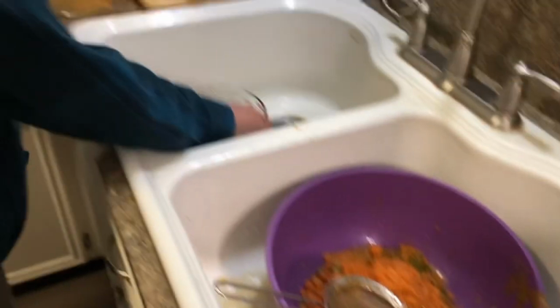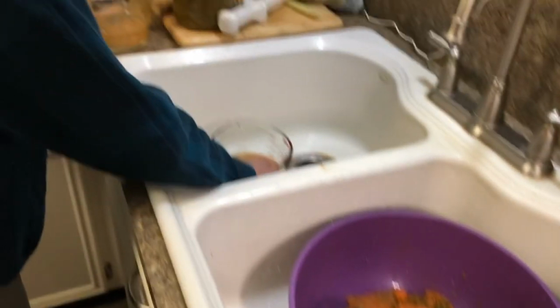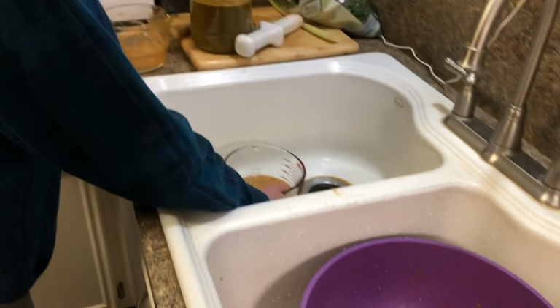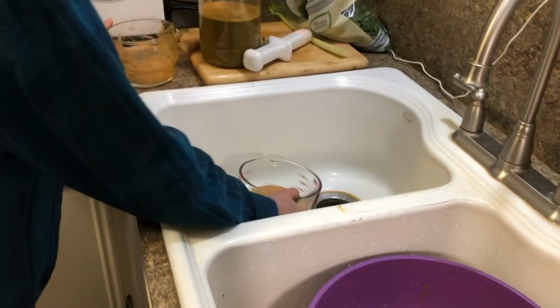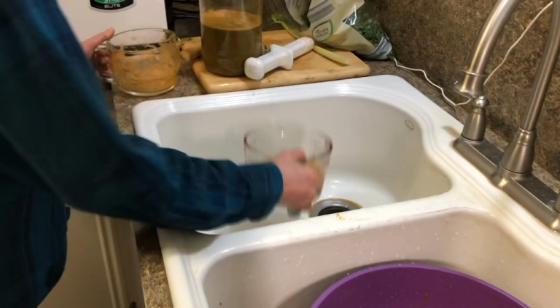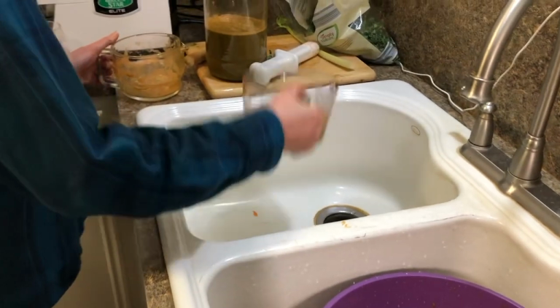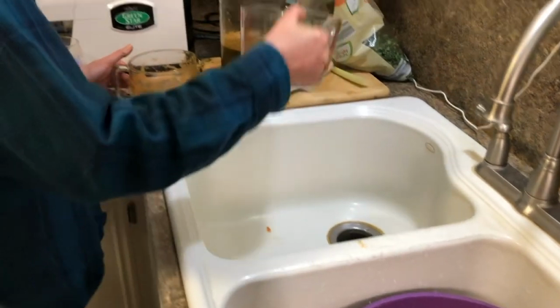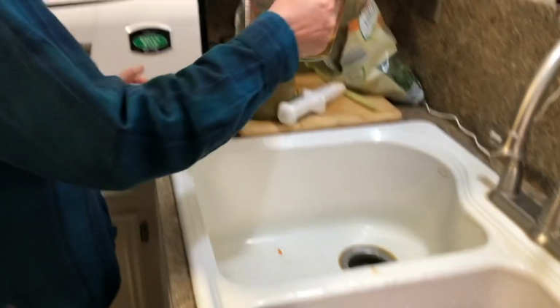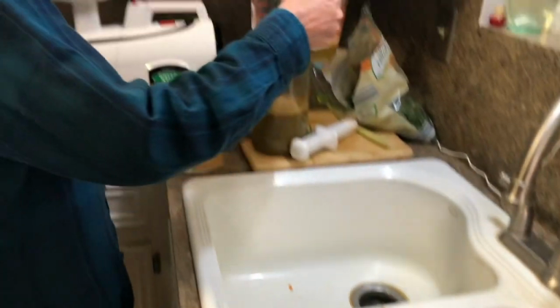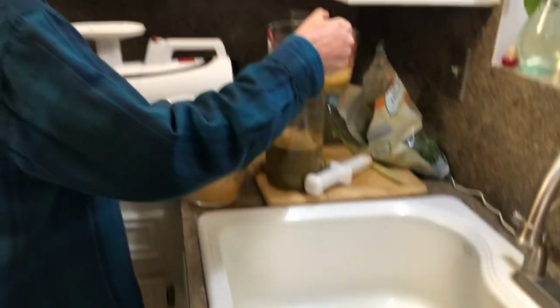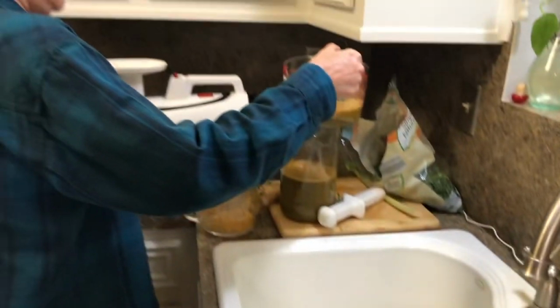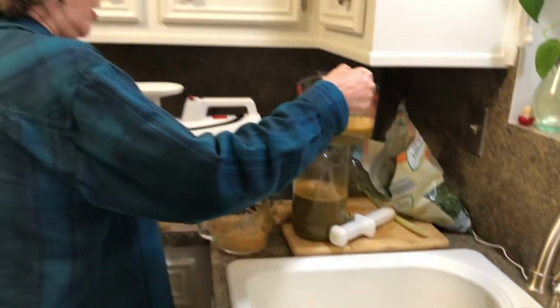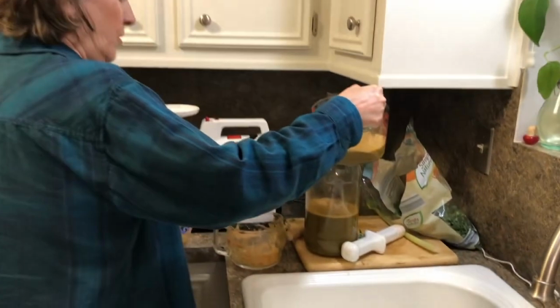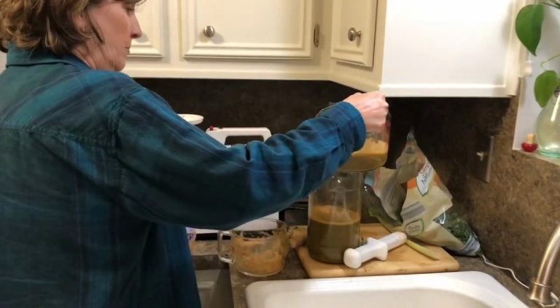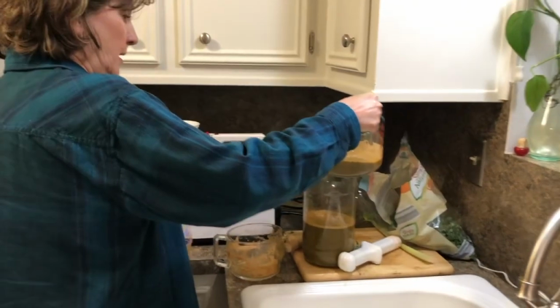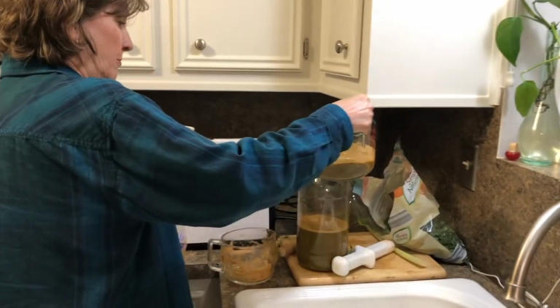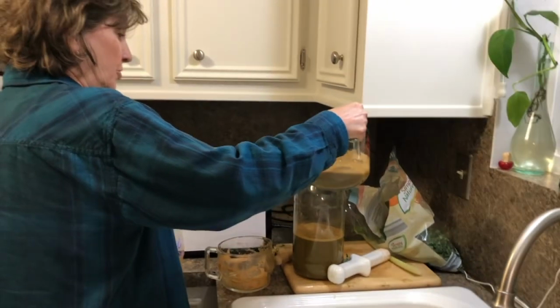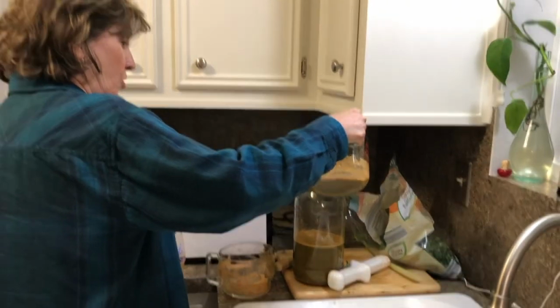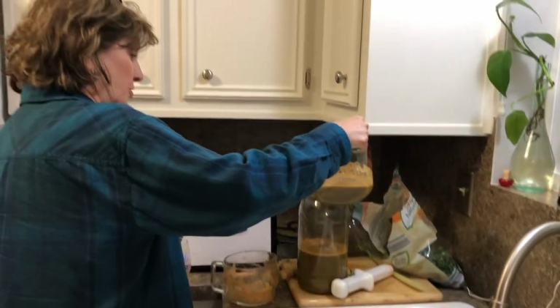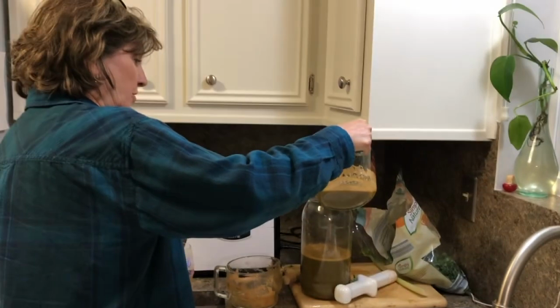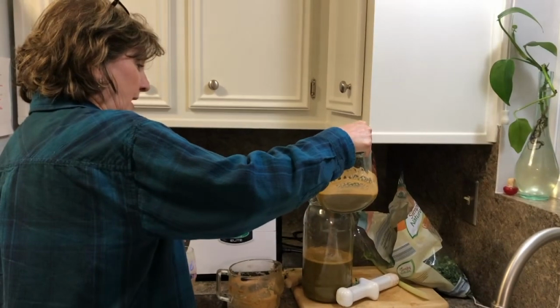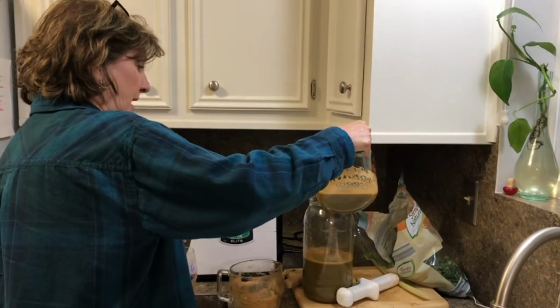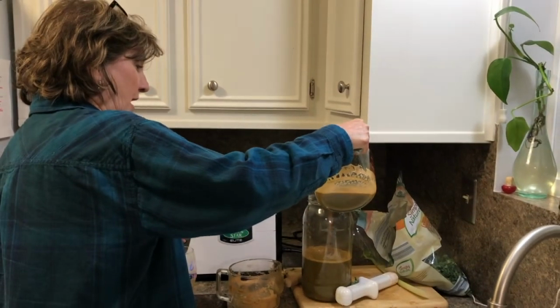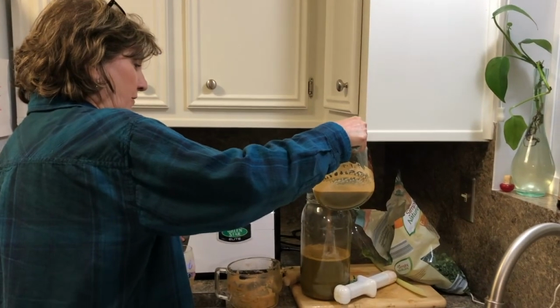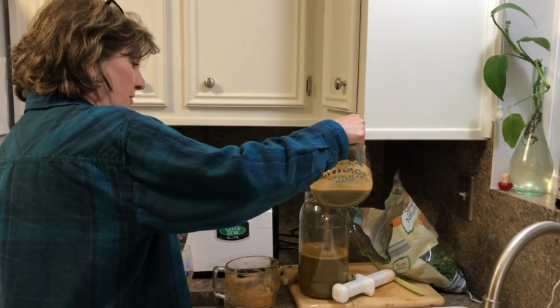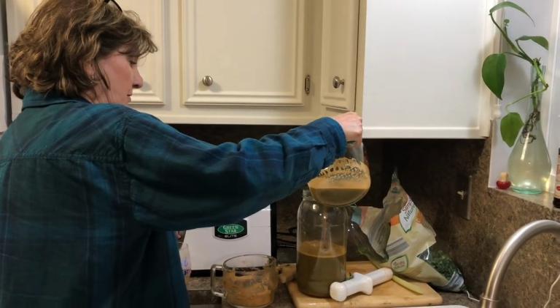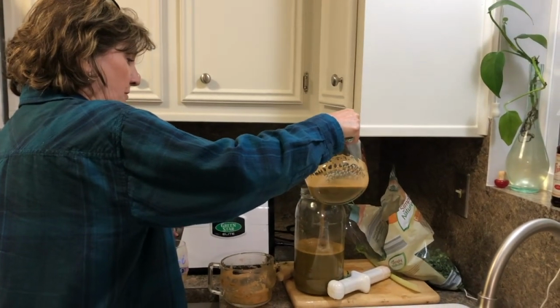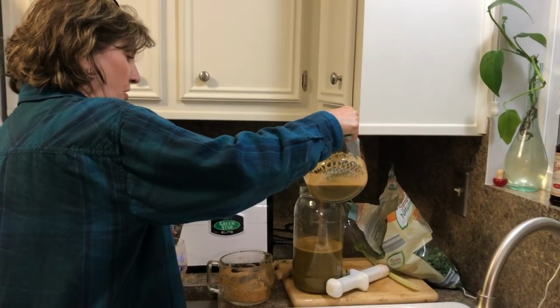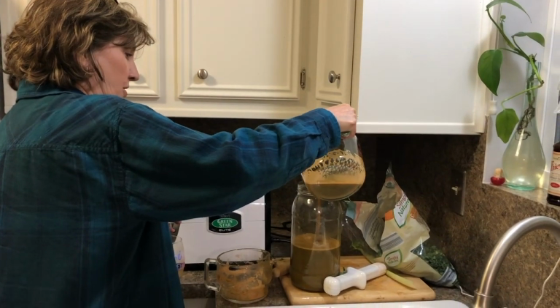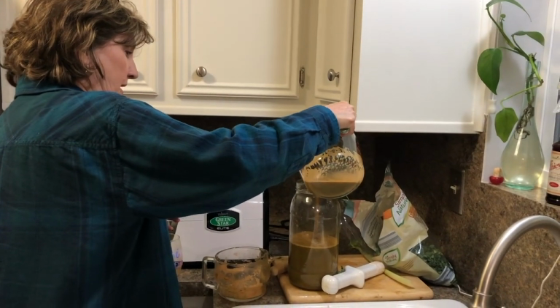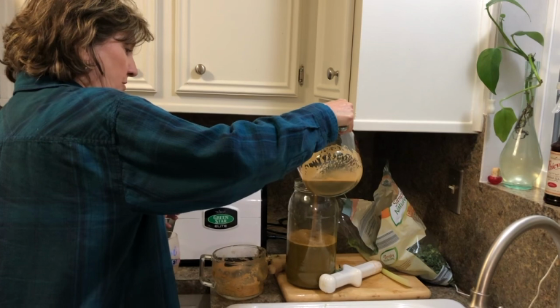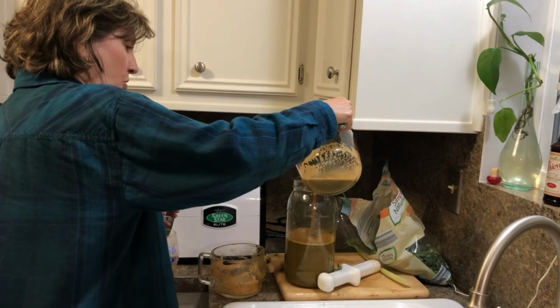Then I just pour it all into one big jar so that I can have it all day tomorrow.